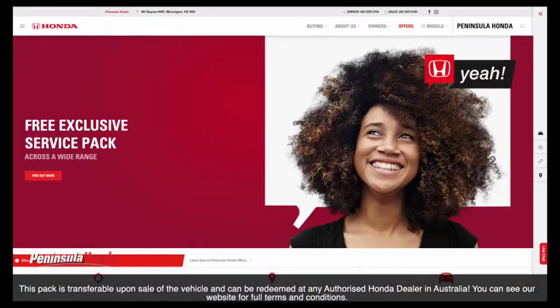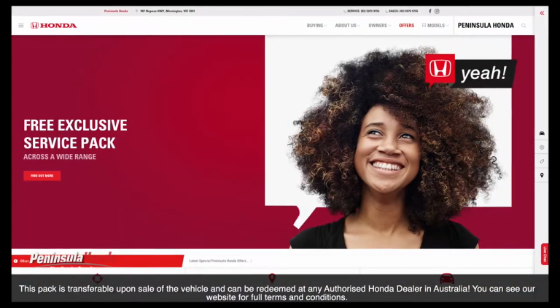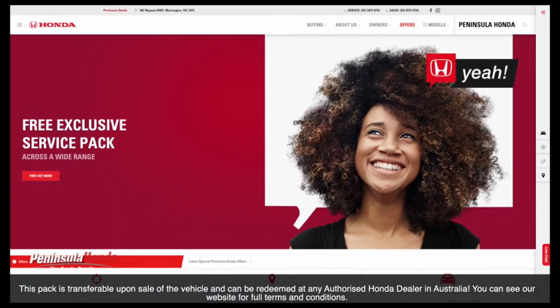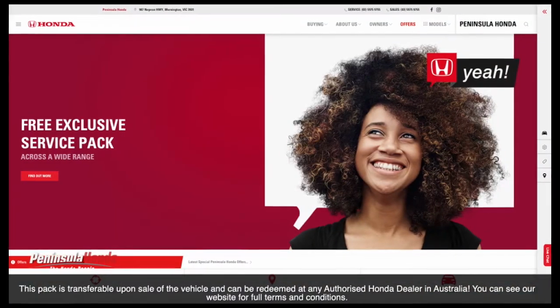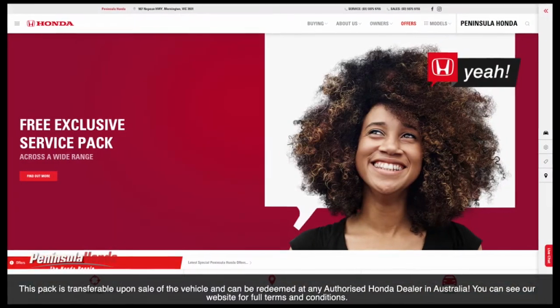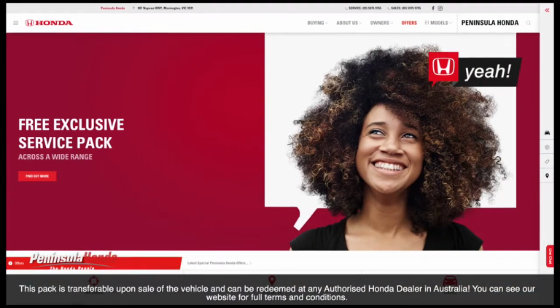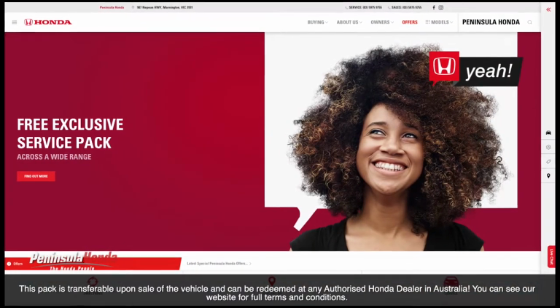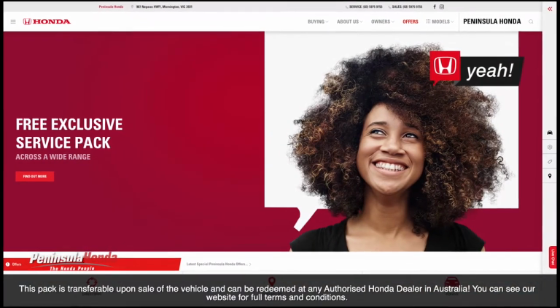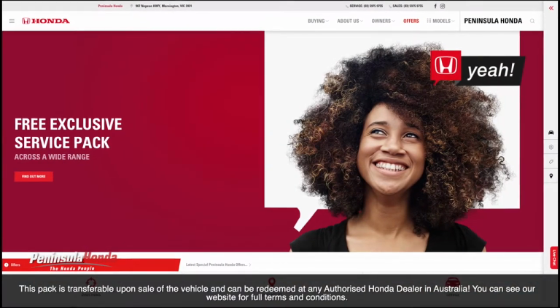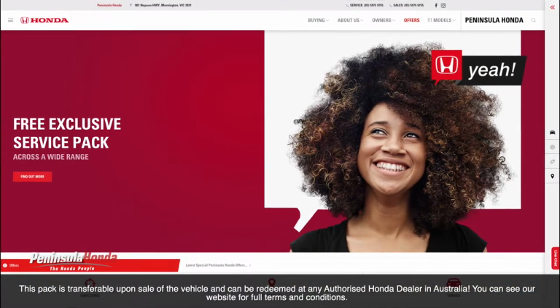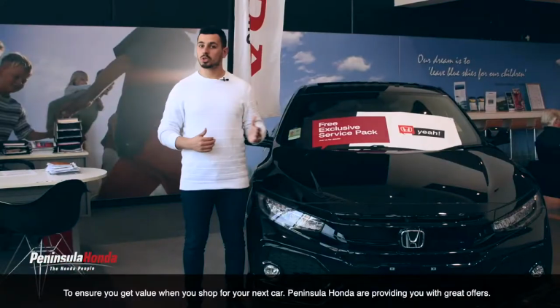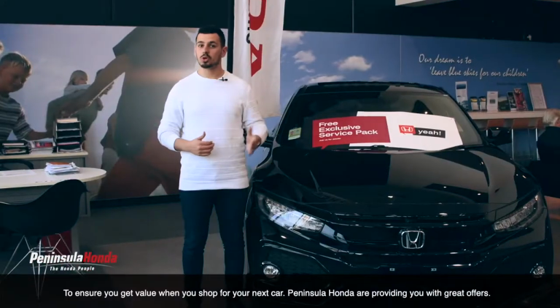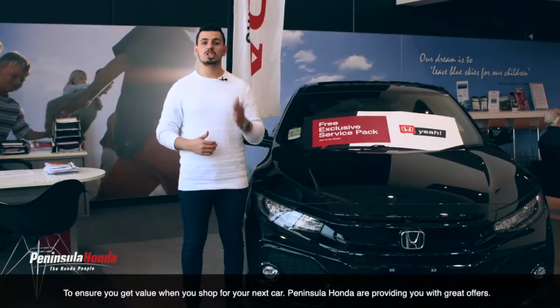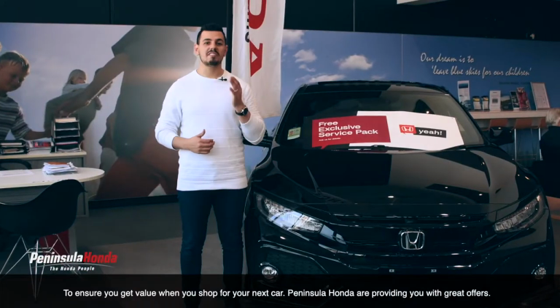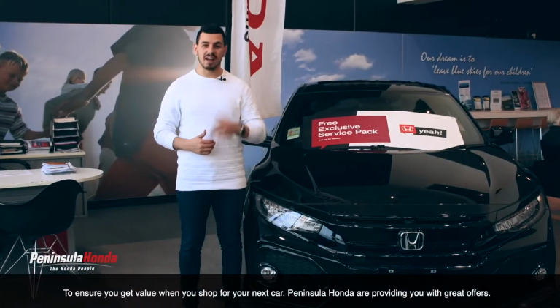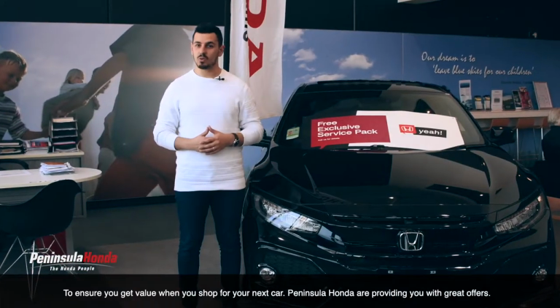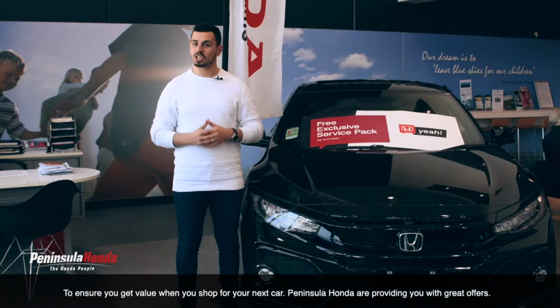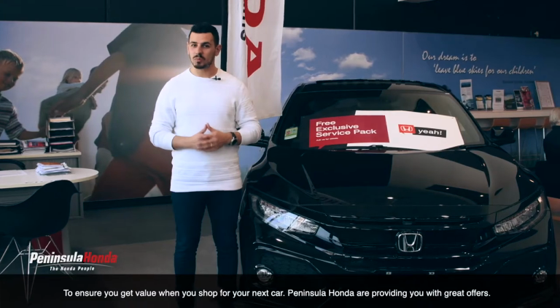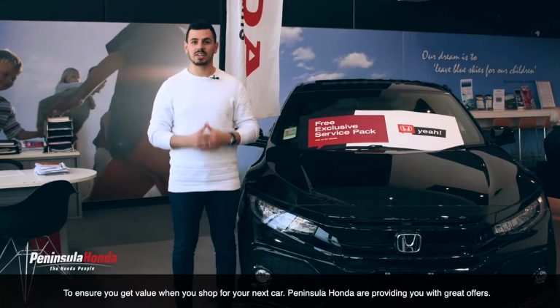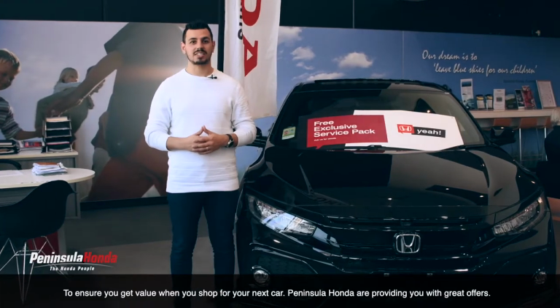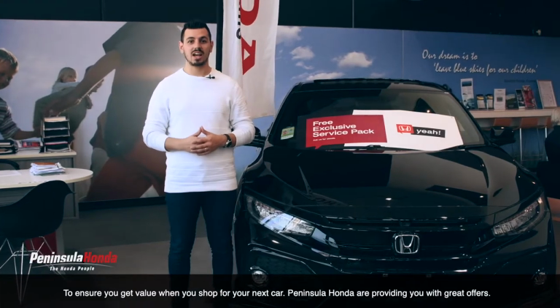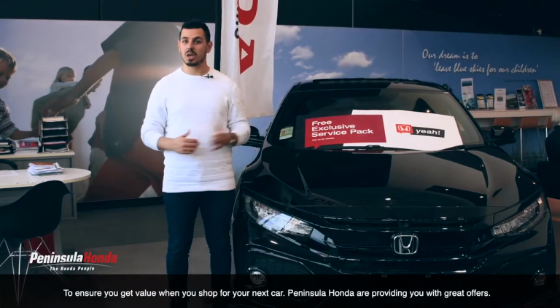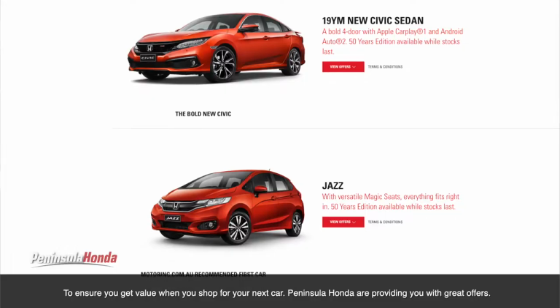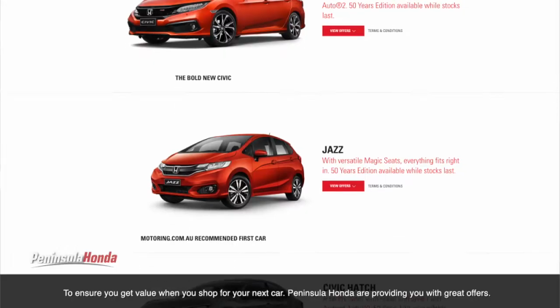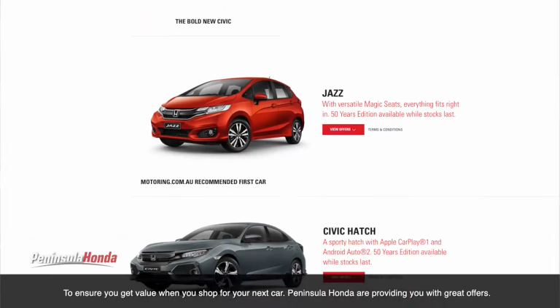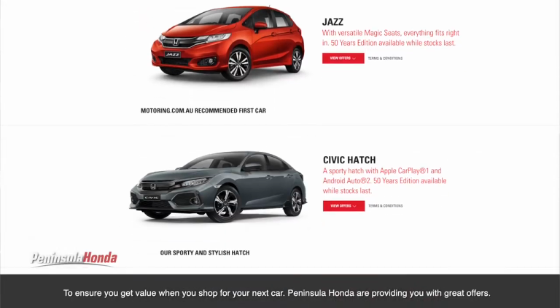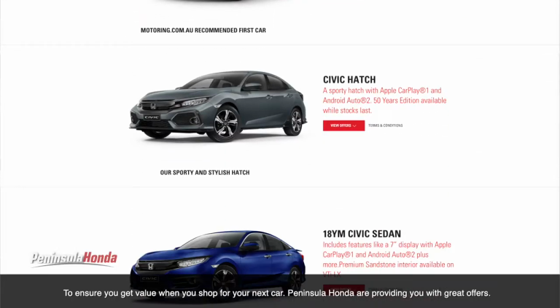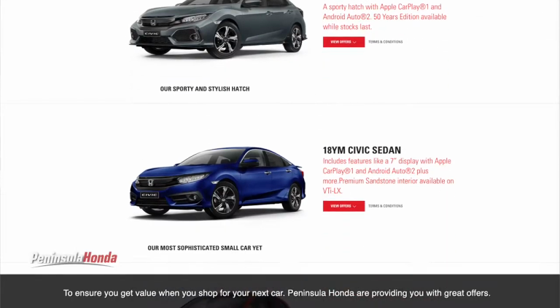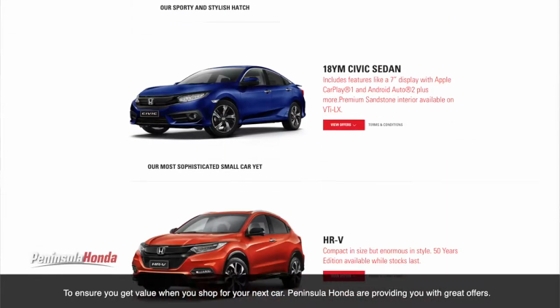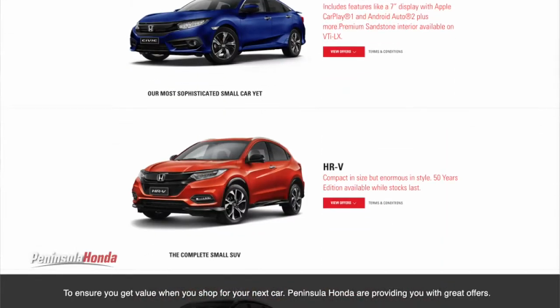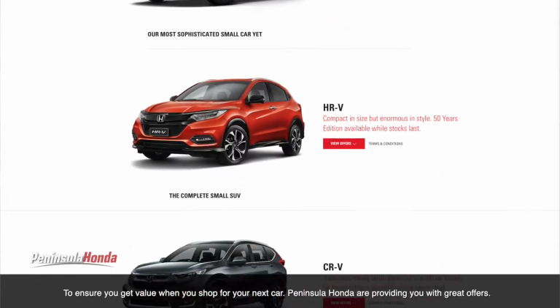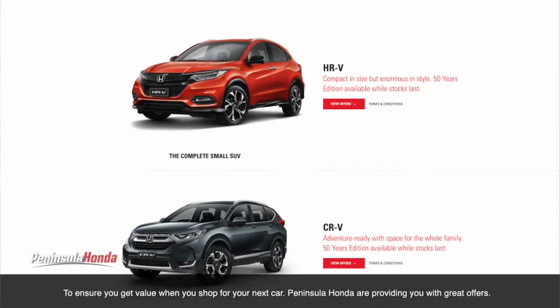You can see the website for full terms and conditions. To ensure you get value when you shop for your next car, Peninsula Honda are providing you with great offers.